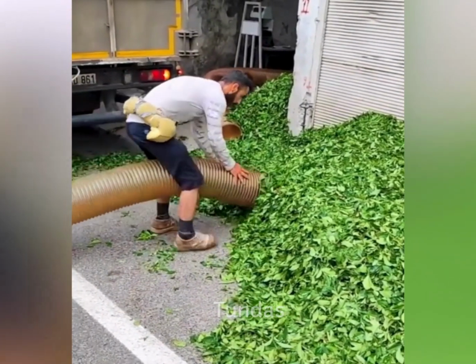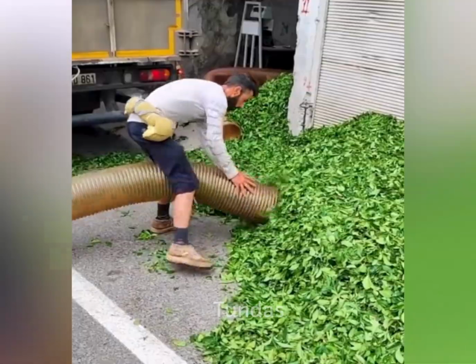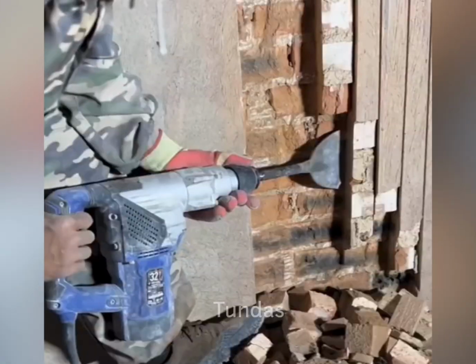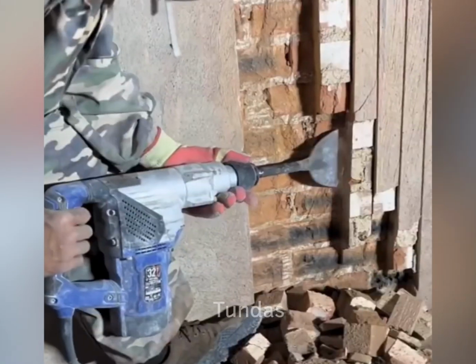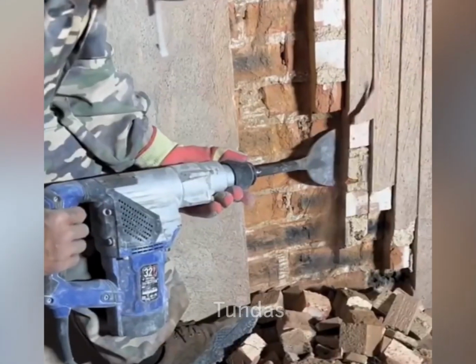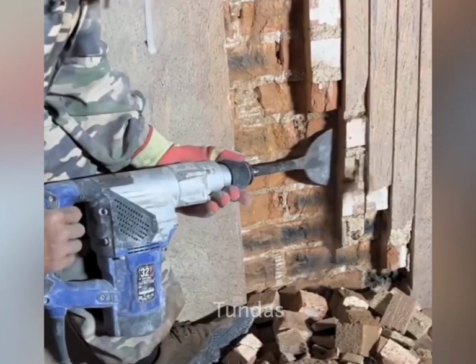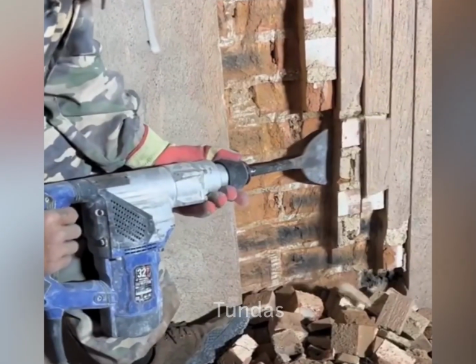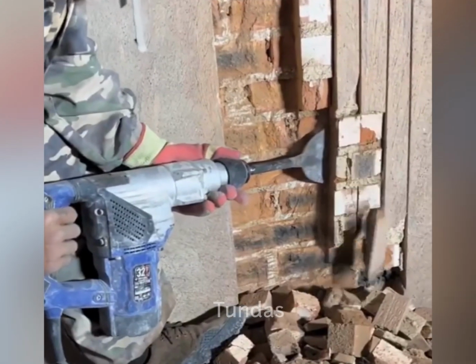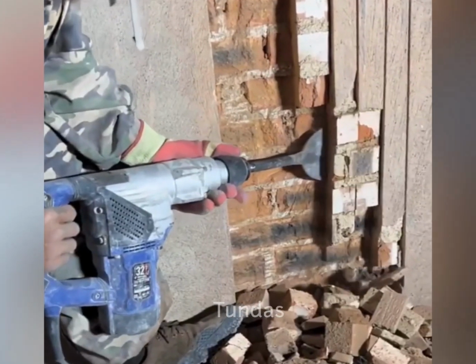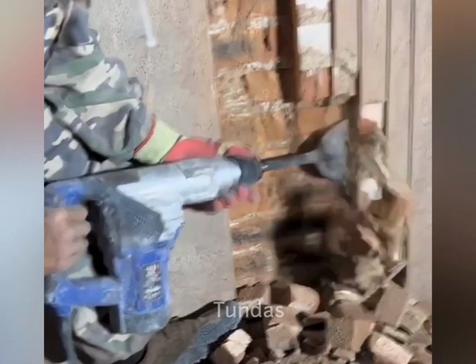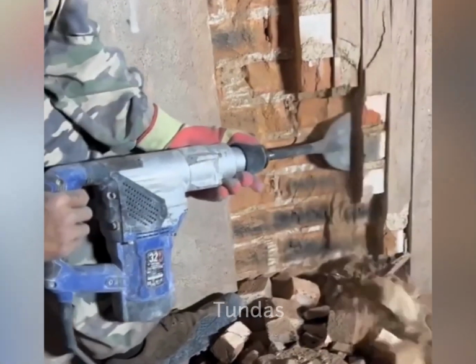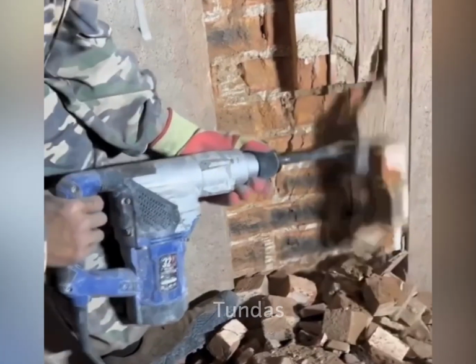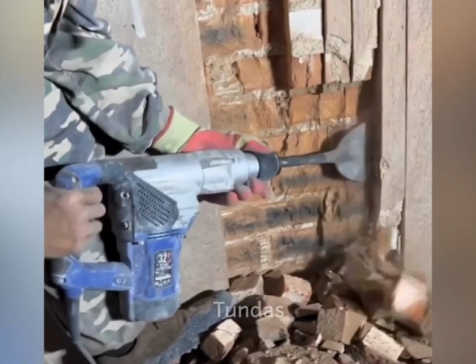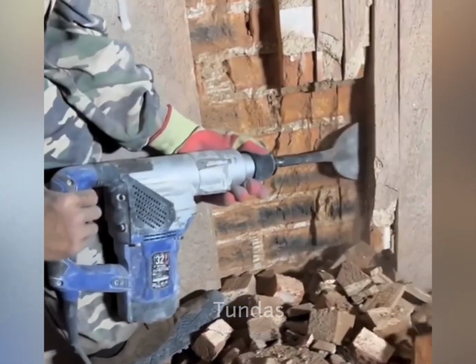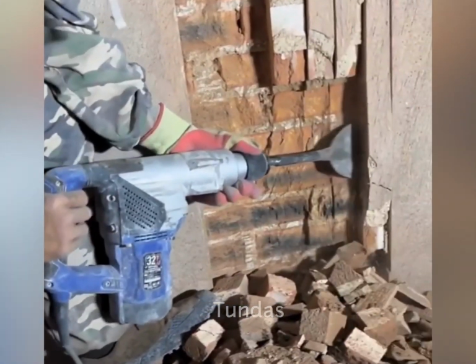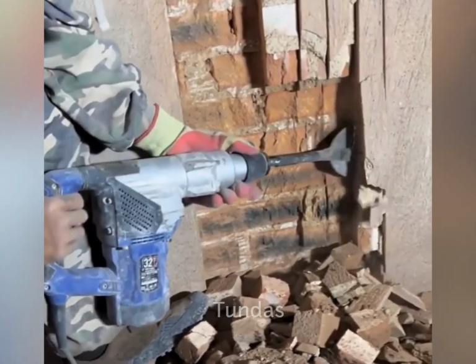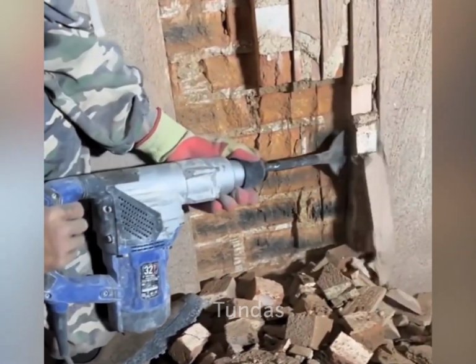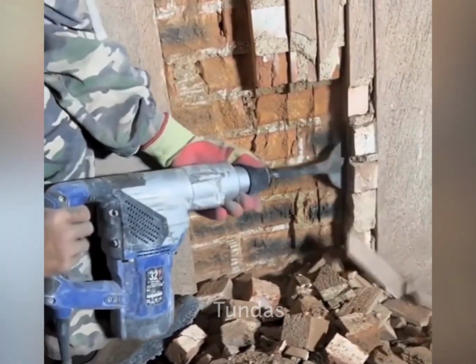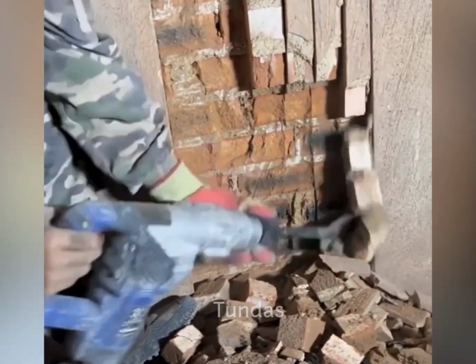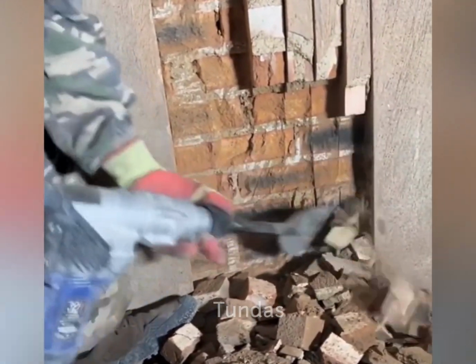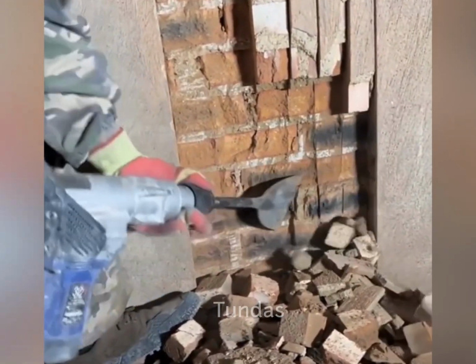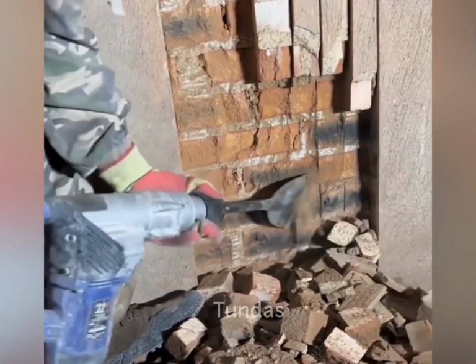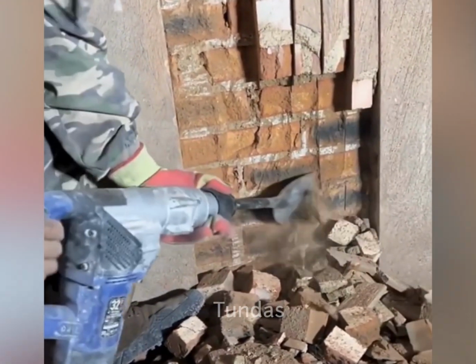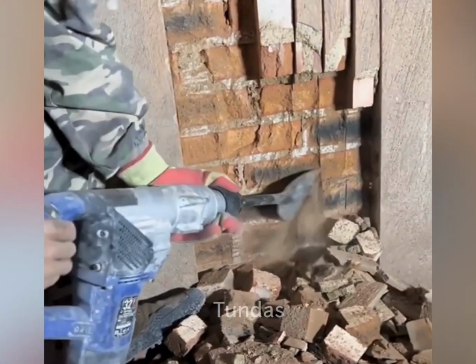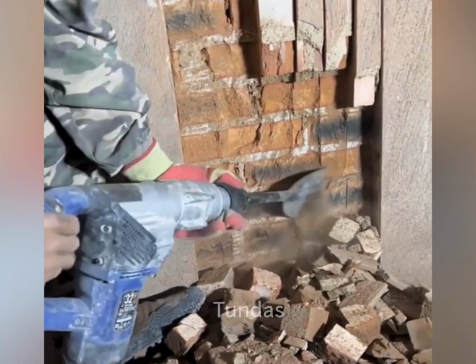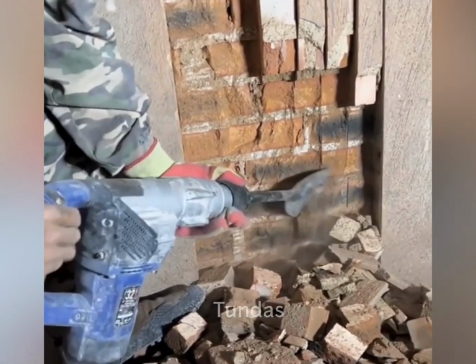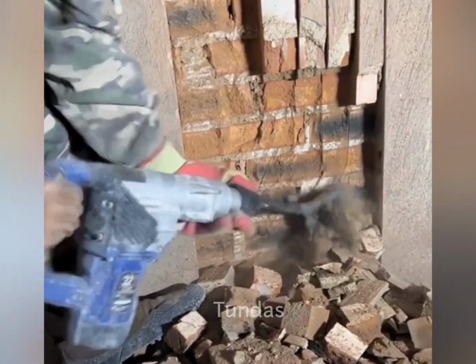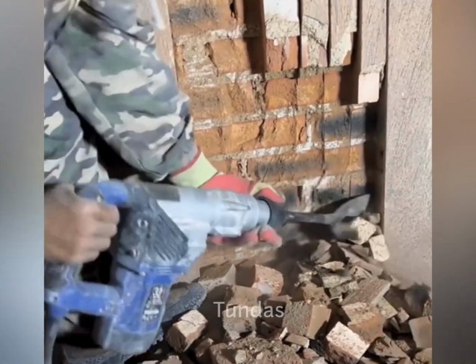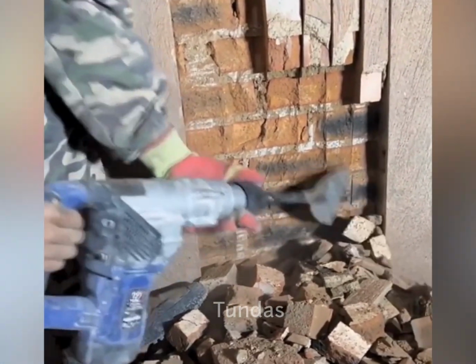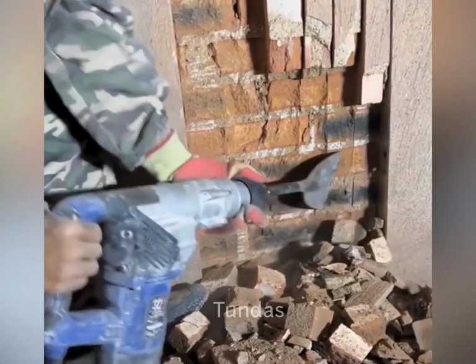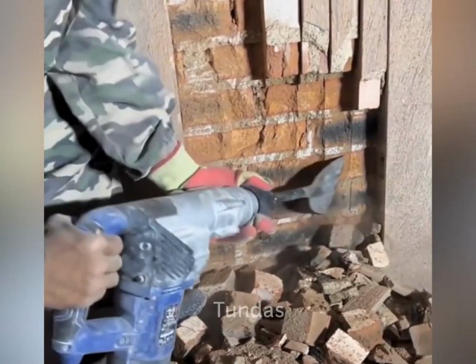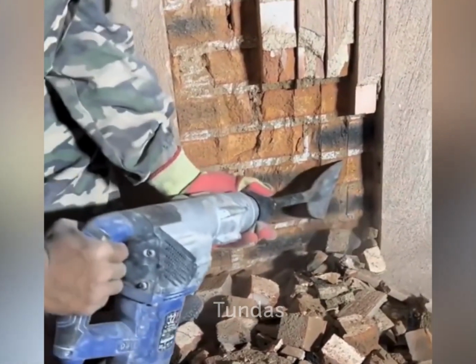This handheld jackhammer gets the job done with ease, as evidenced by removing wall bricks.